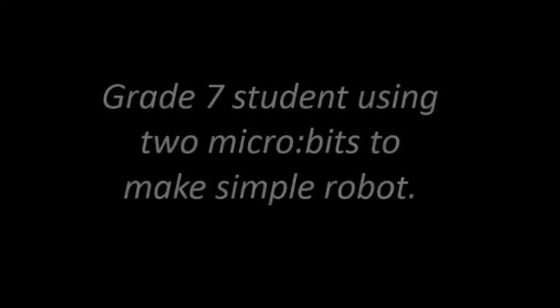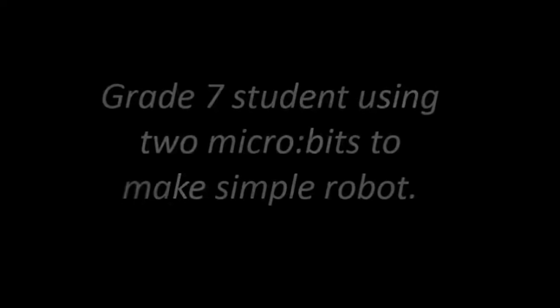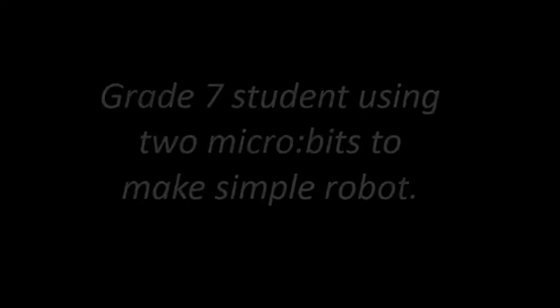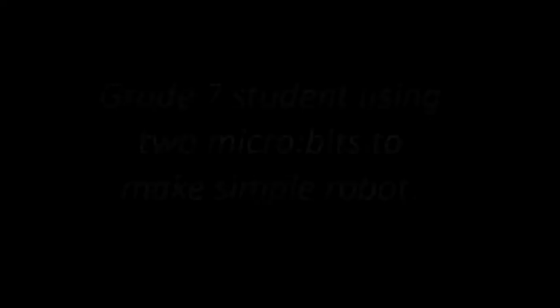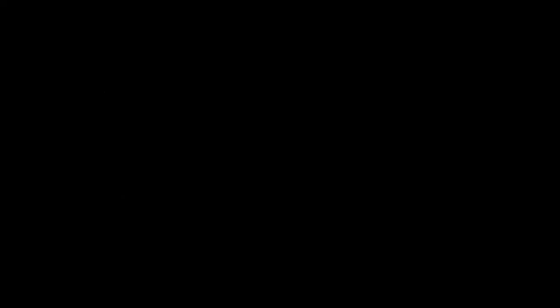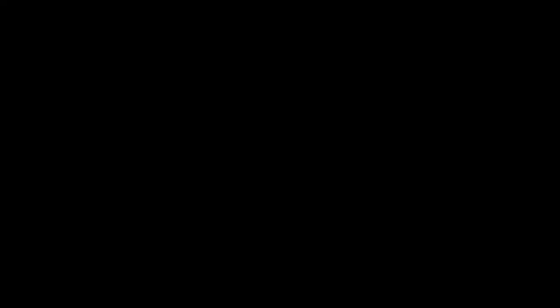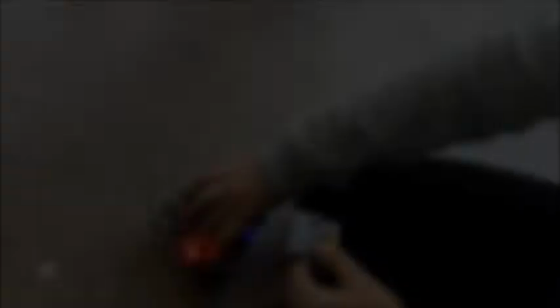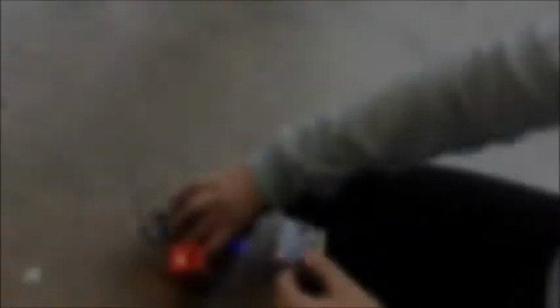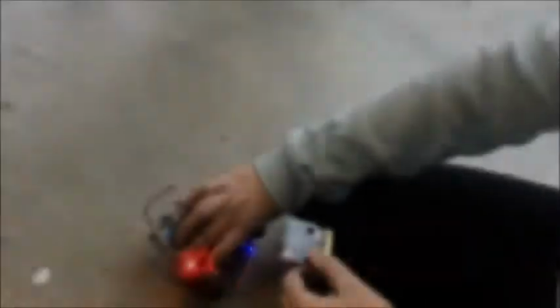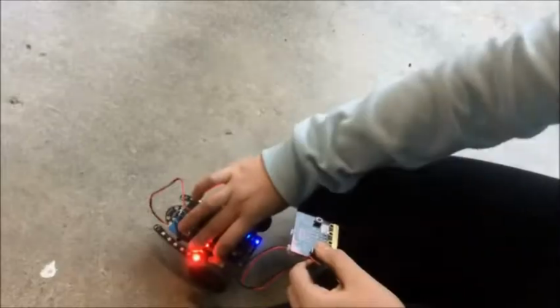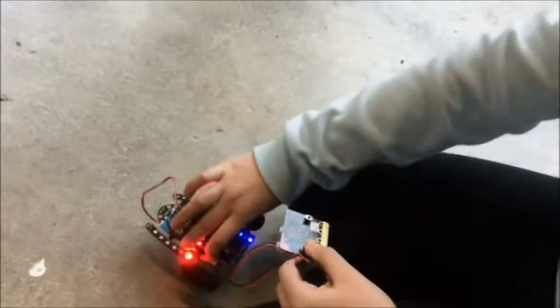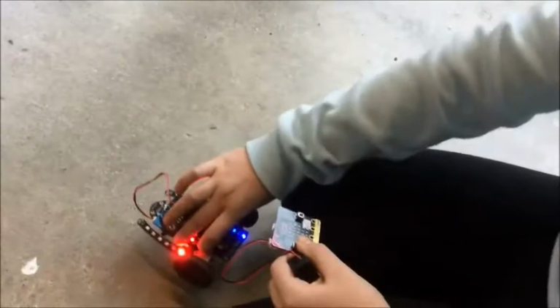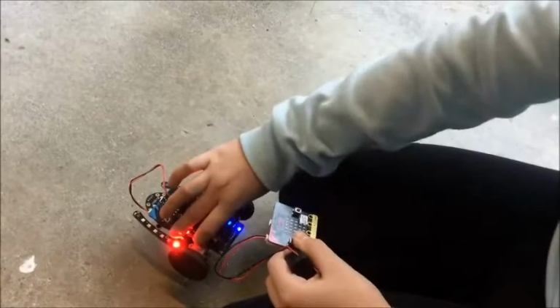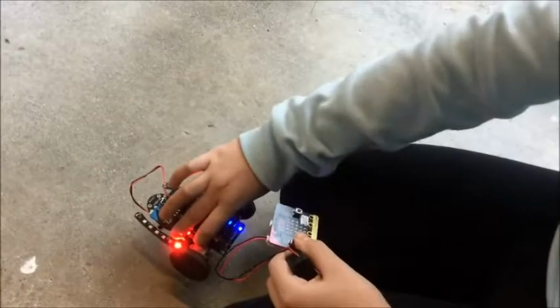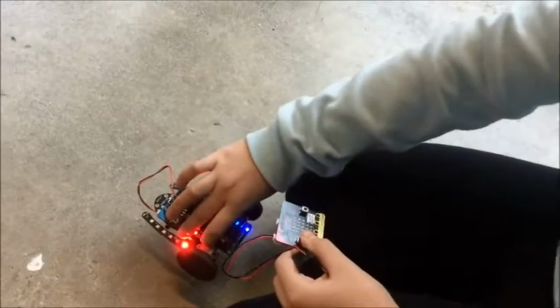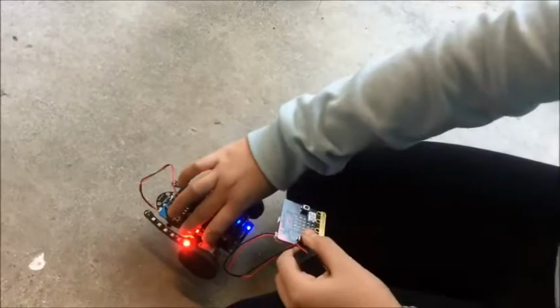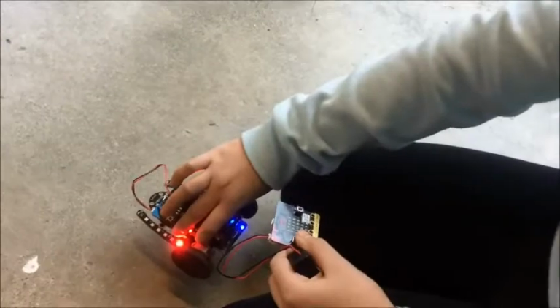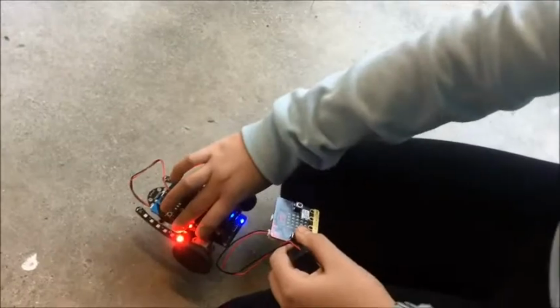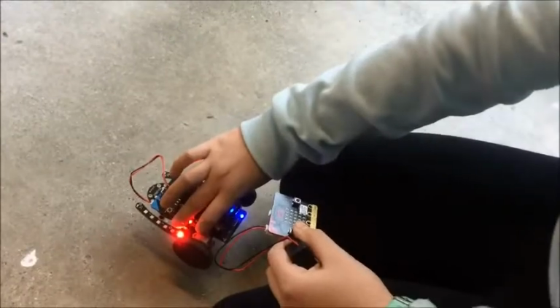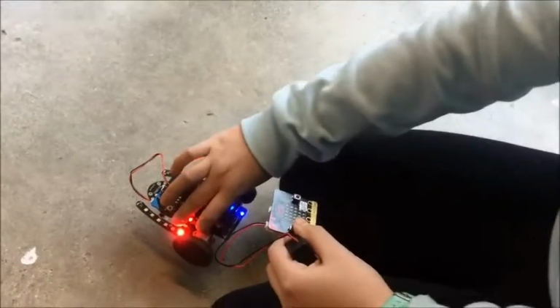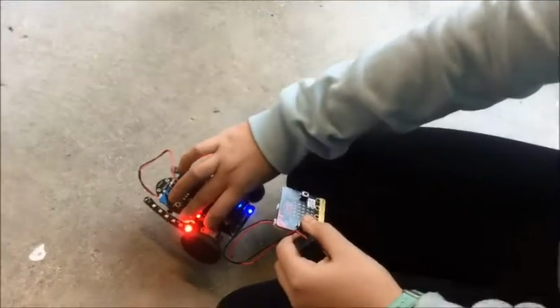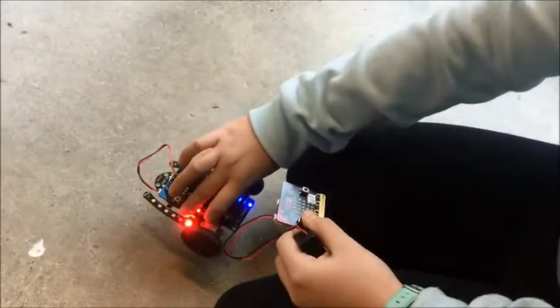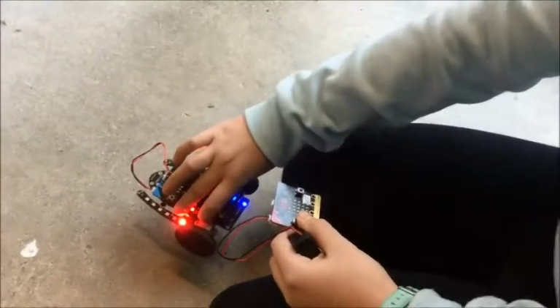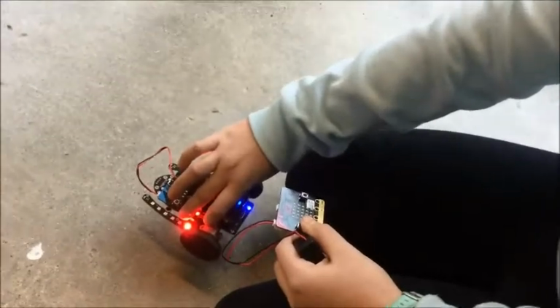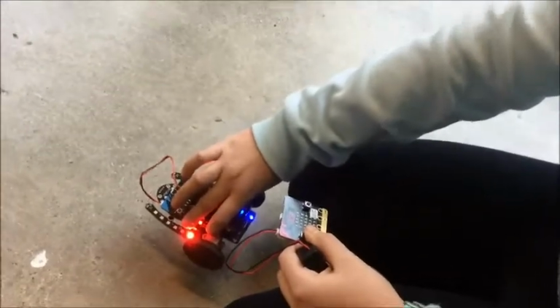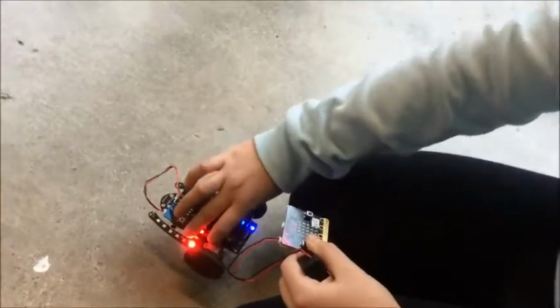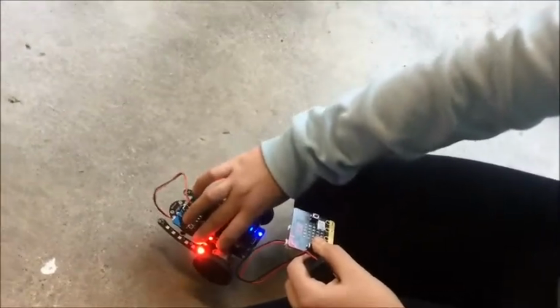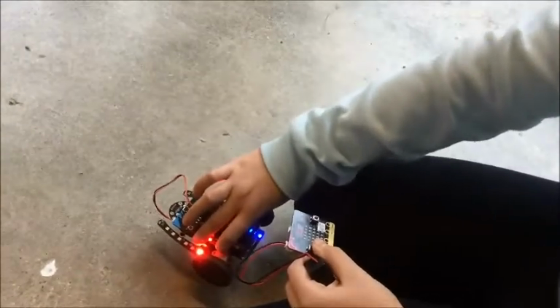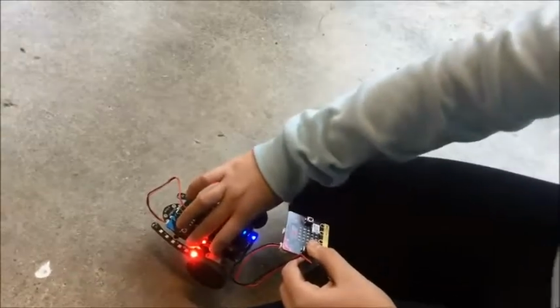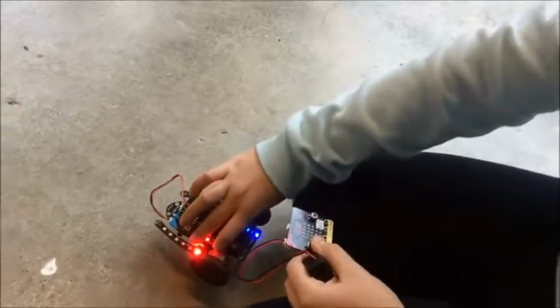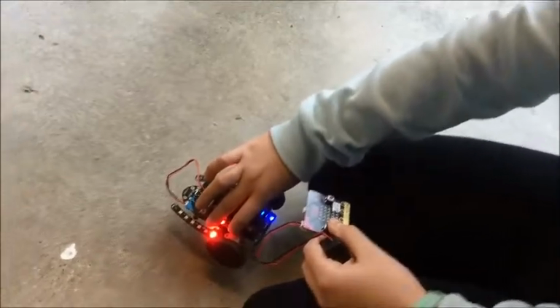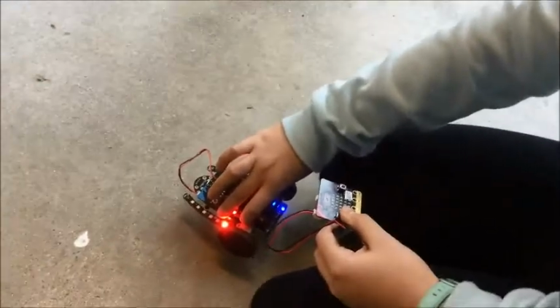So I've got Amy here, and she's done something amazing with her micro bits, and I'll let her explain.